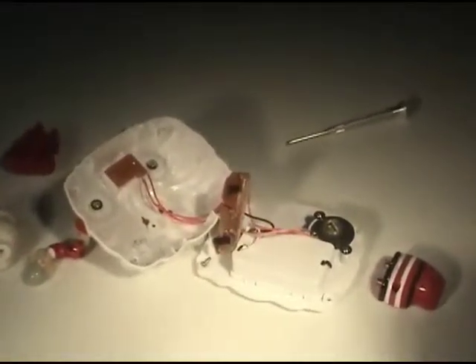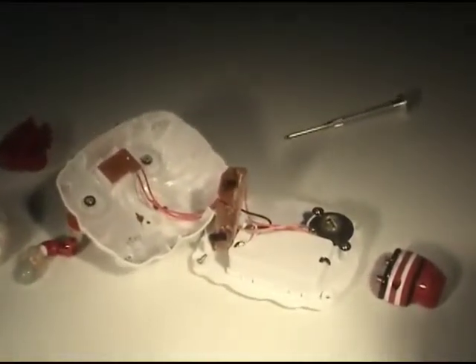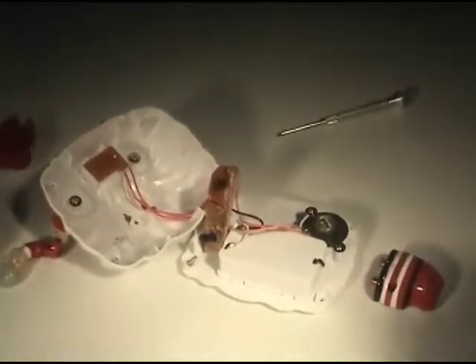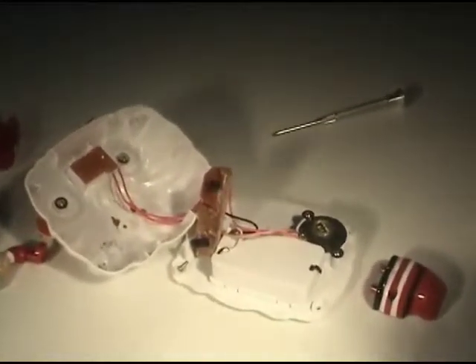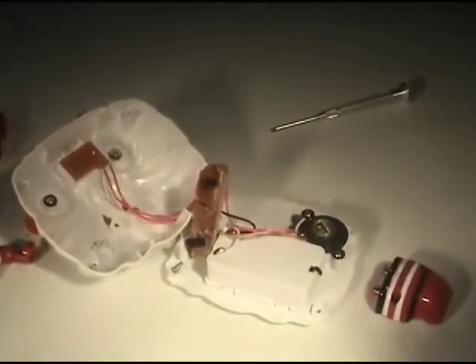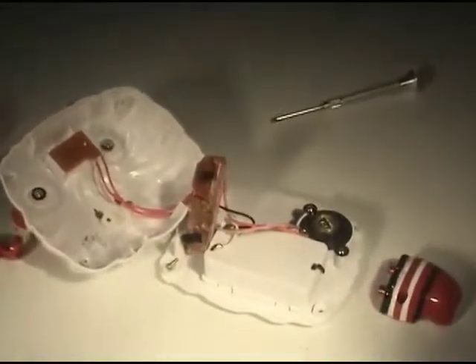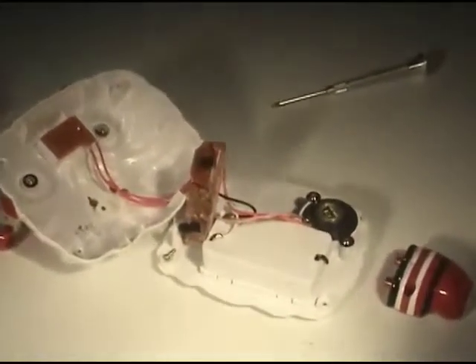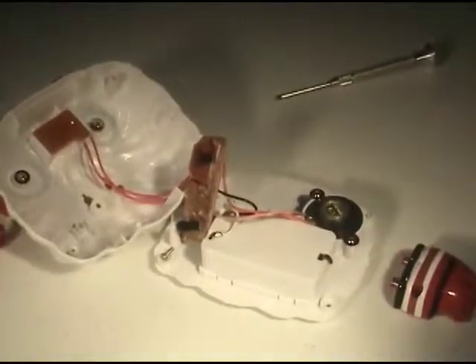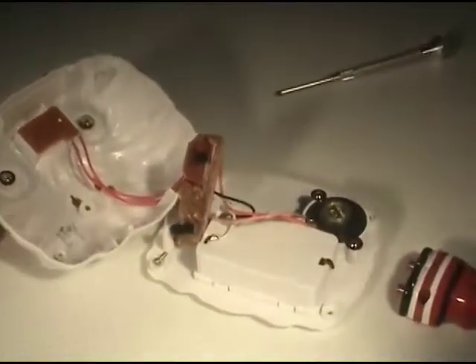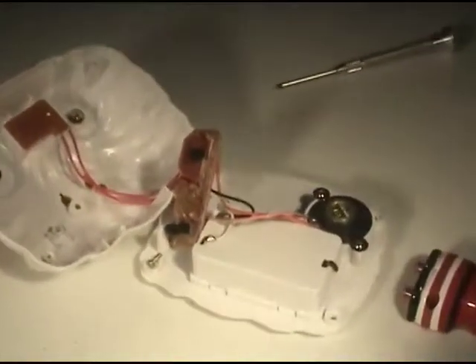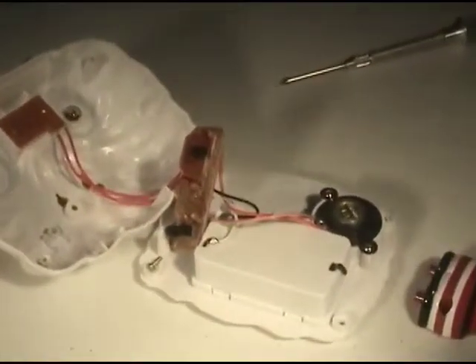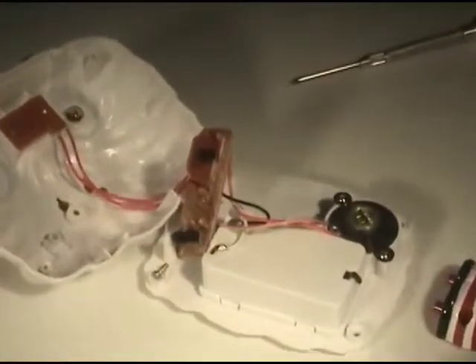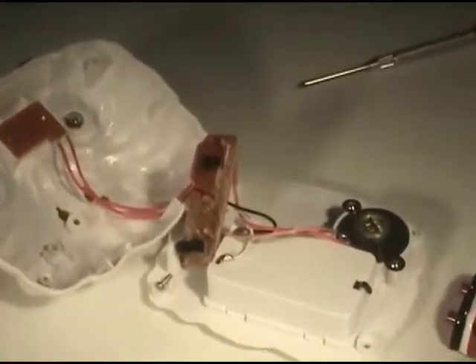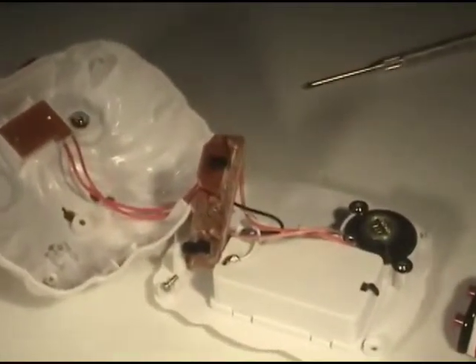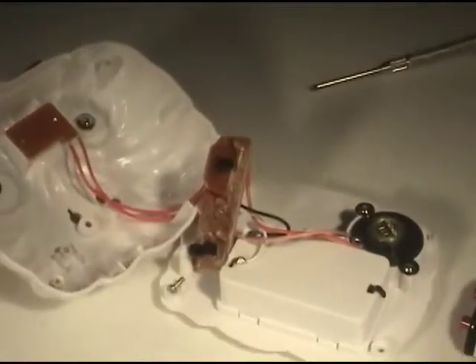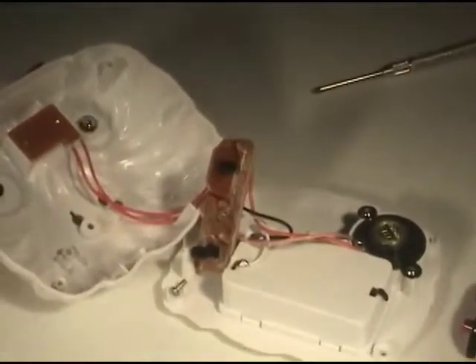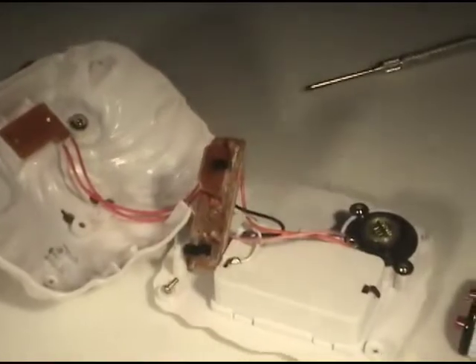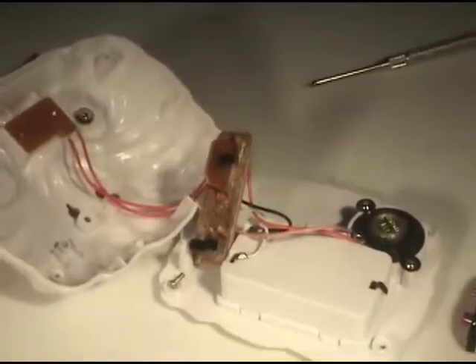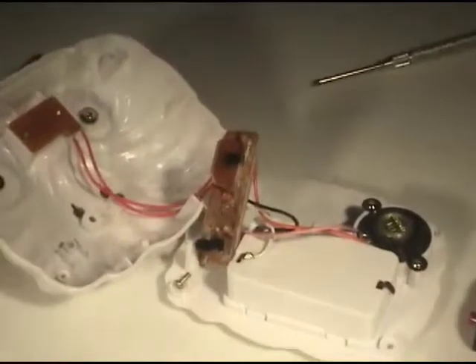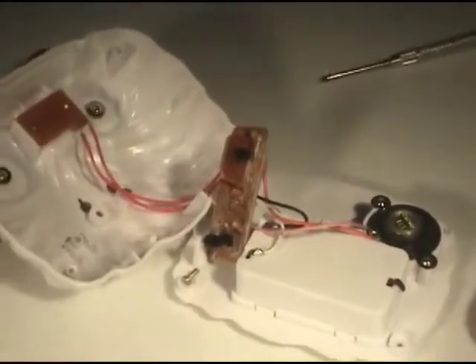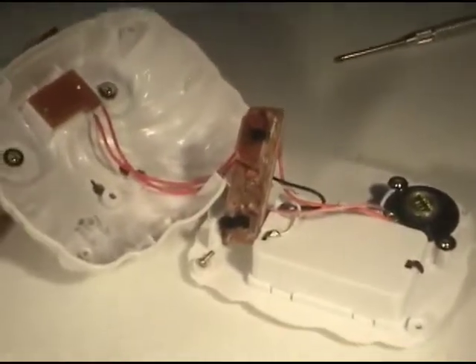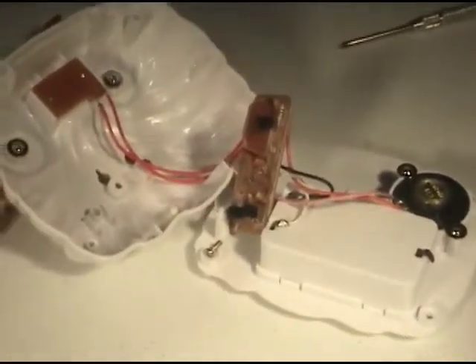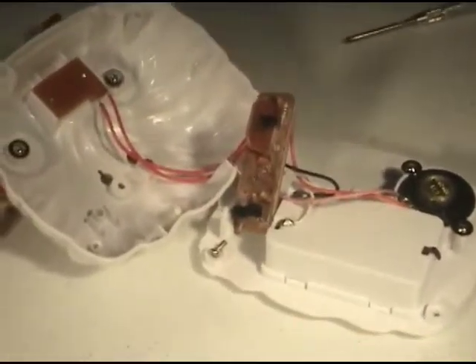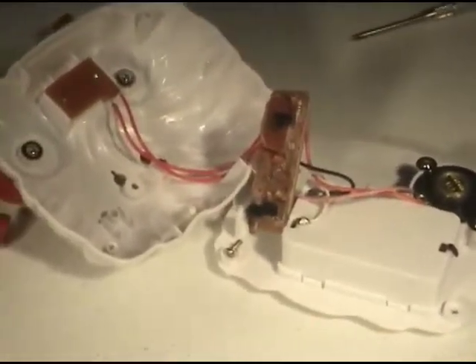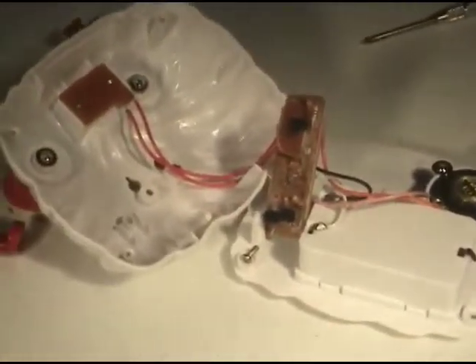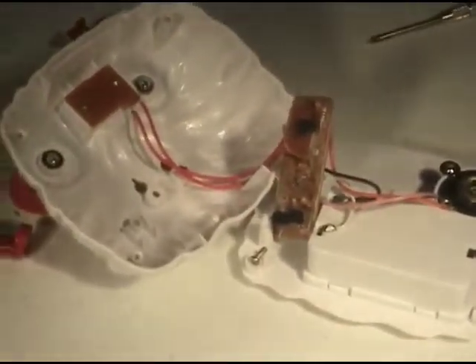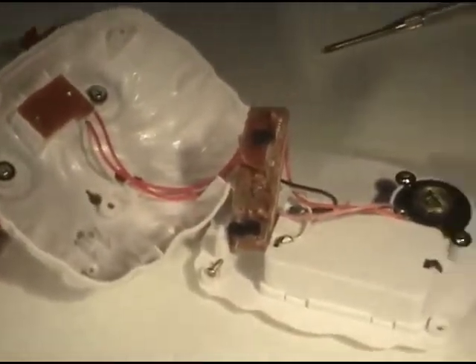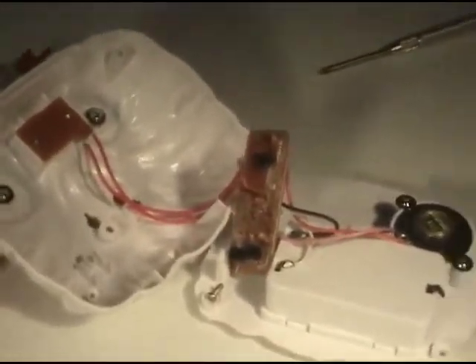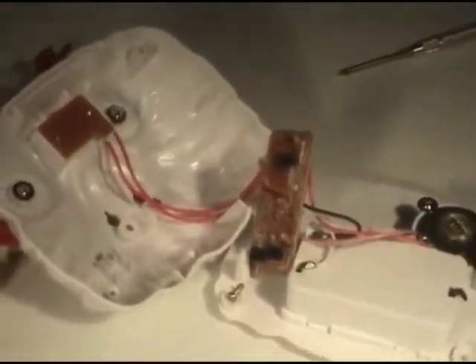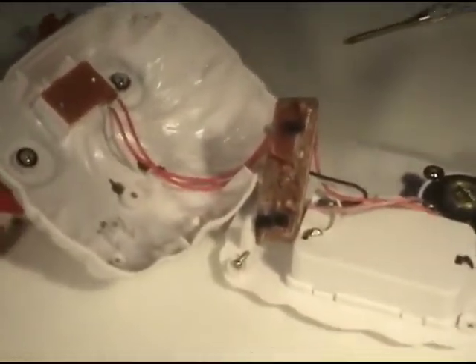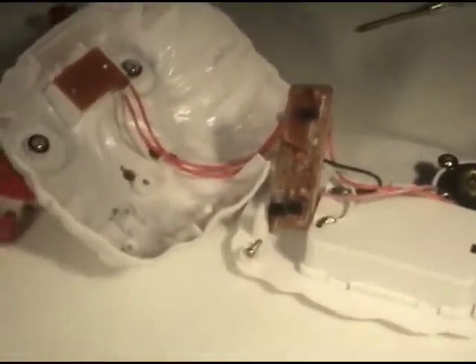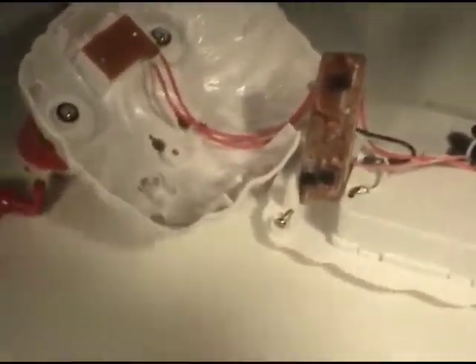Here I took the board up and just wanted to show you the board in case you wanted to see what was on that.